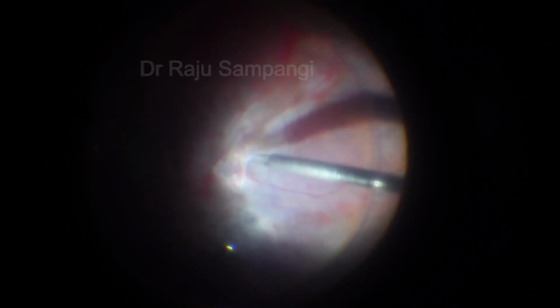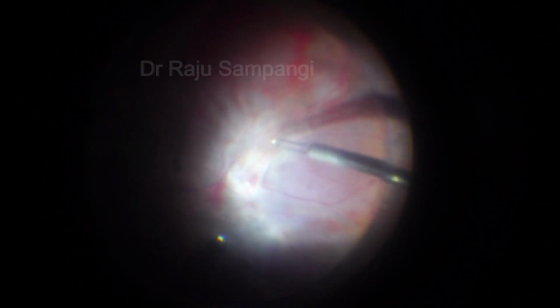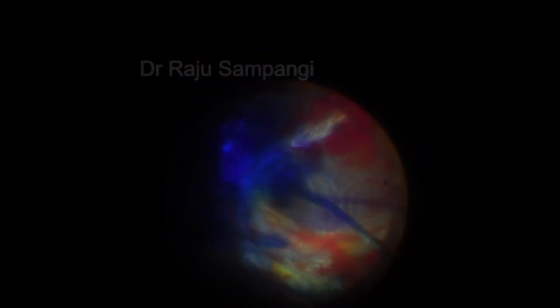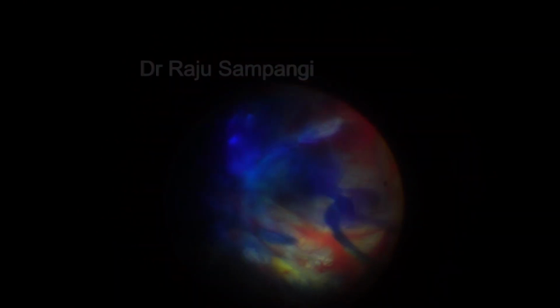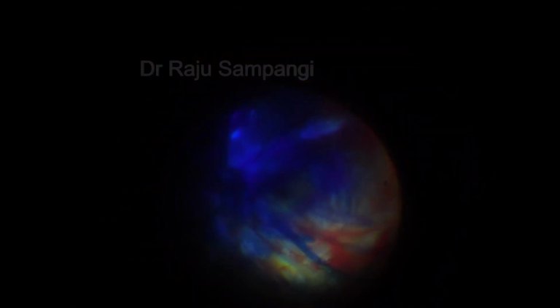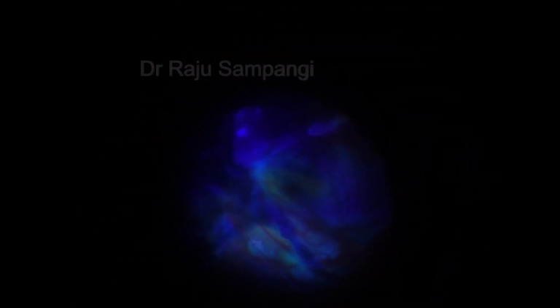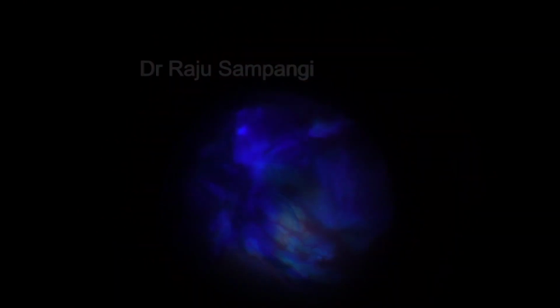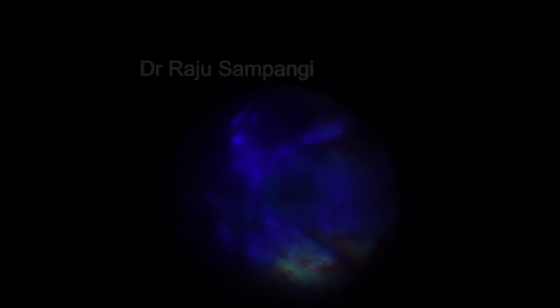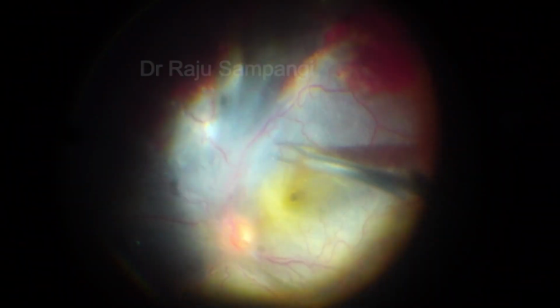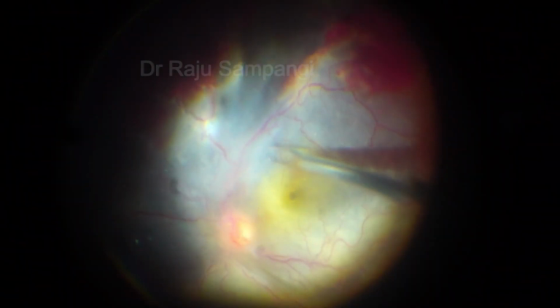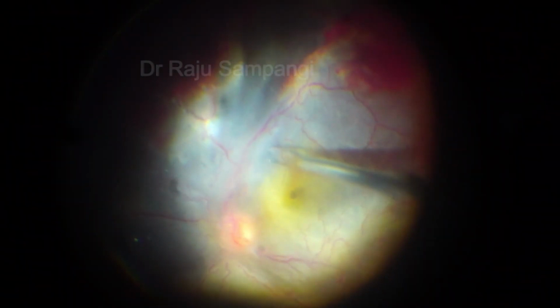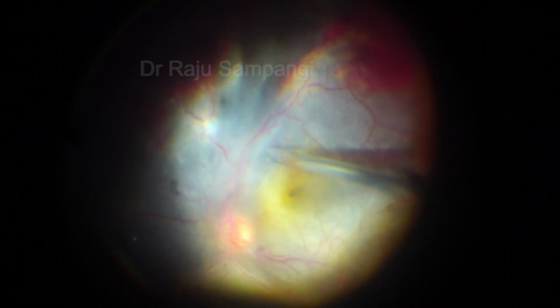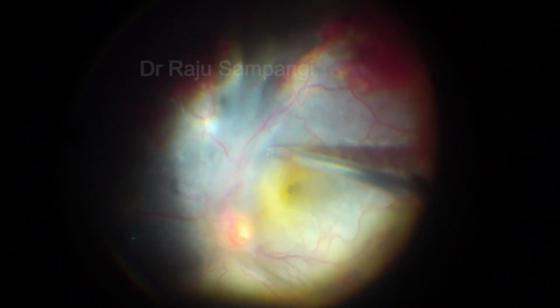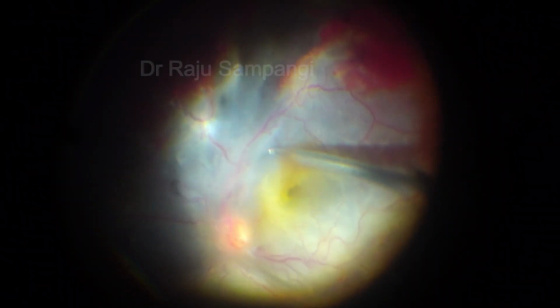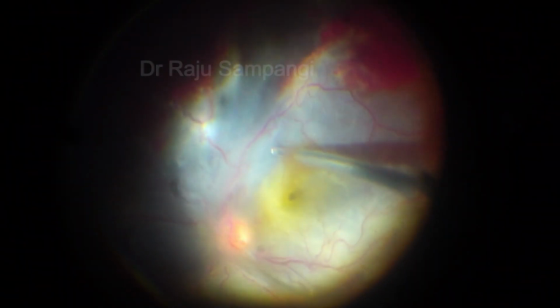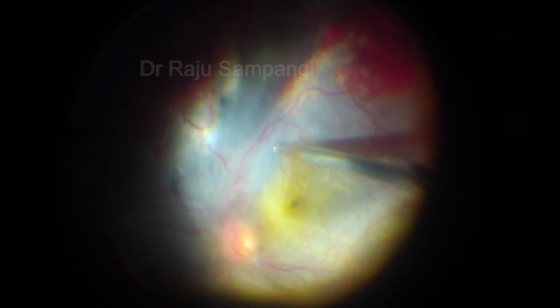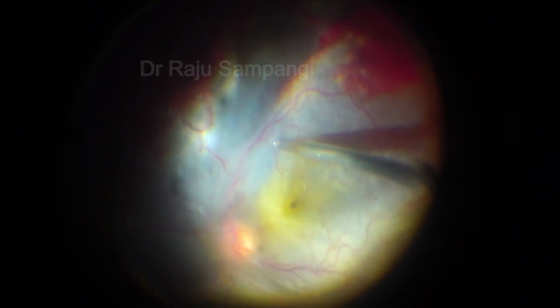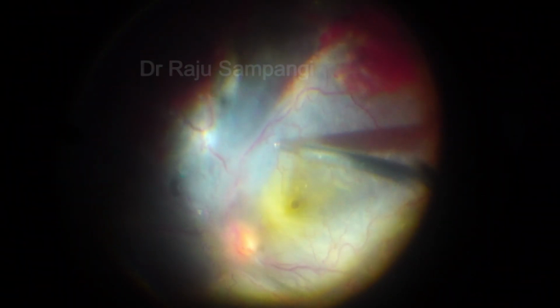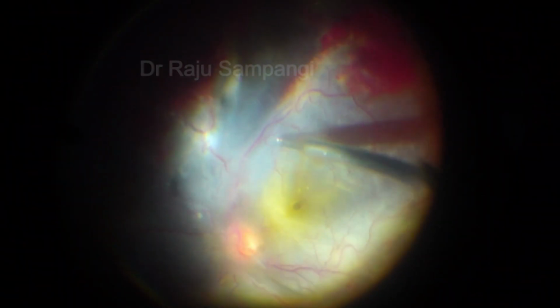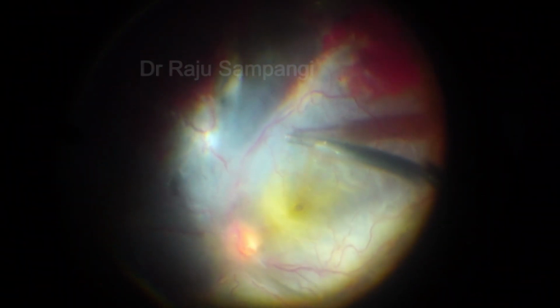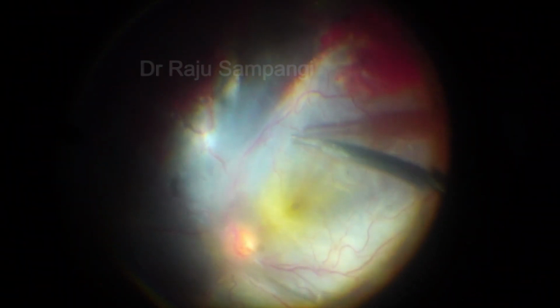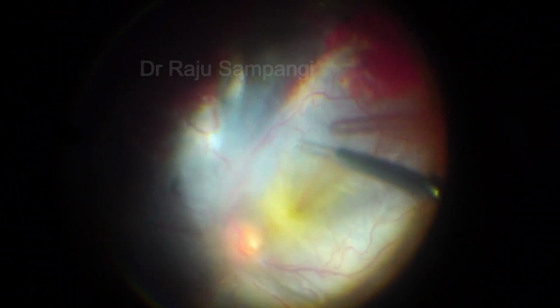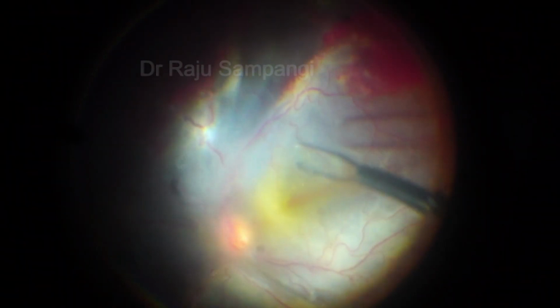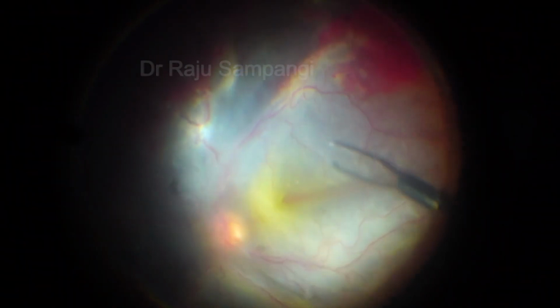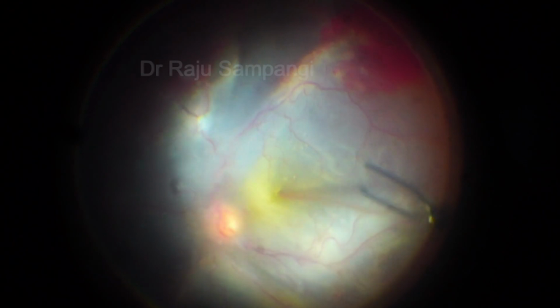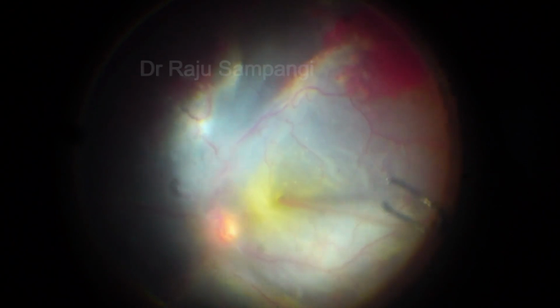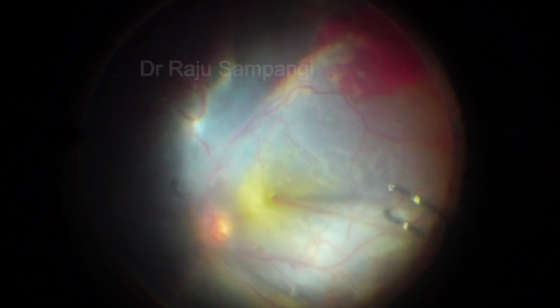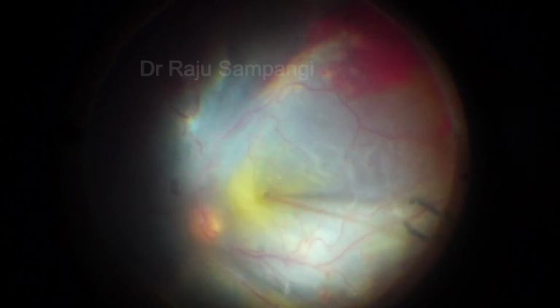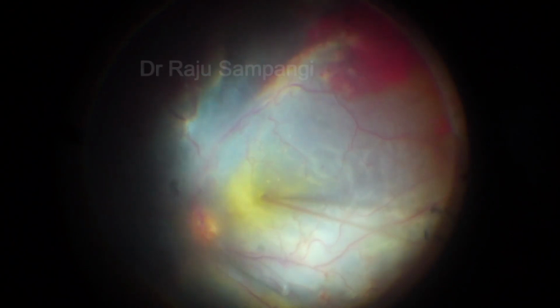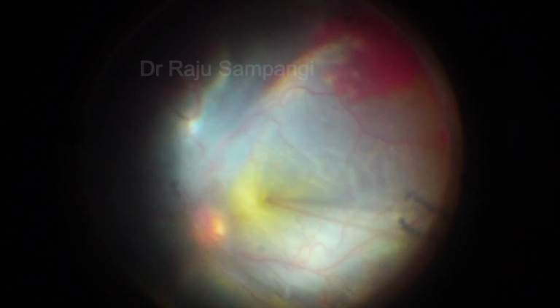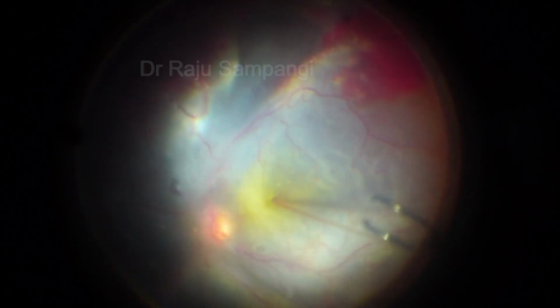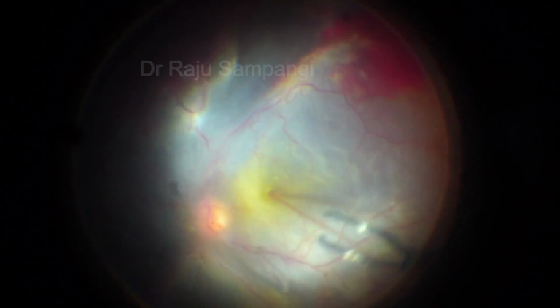A macular hole was also noted on the table. BBG was injected and the ILM was peeled.